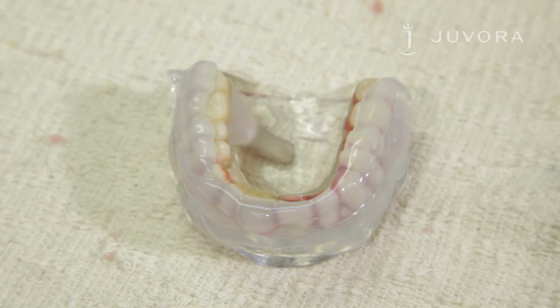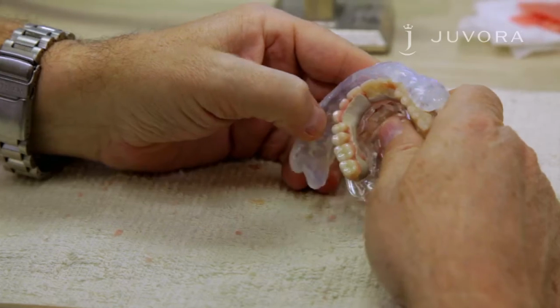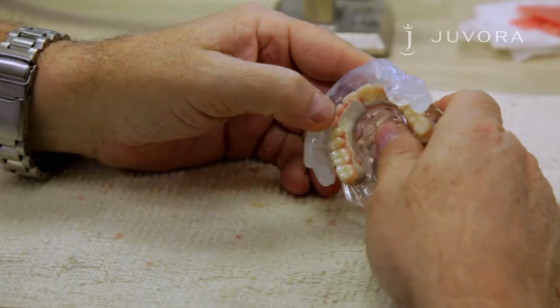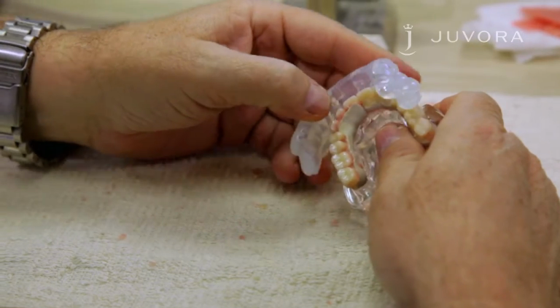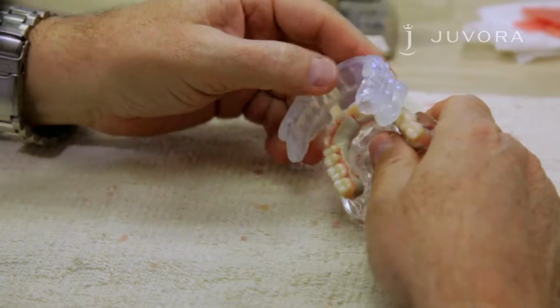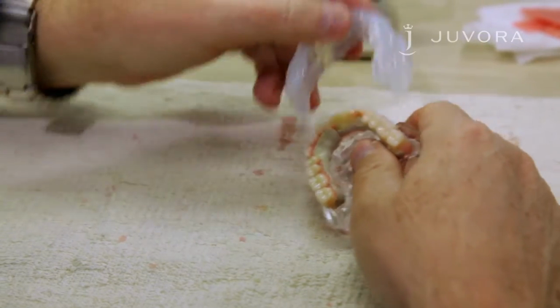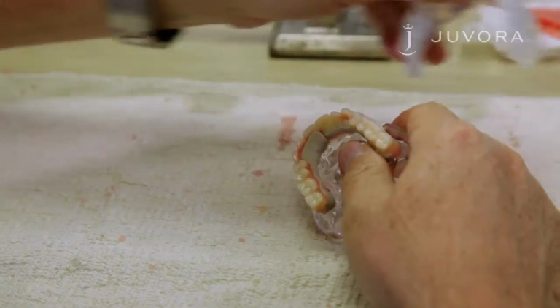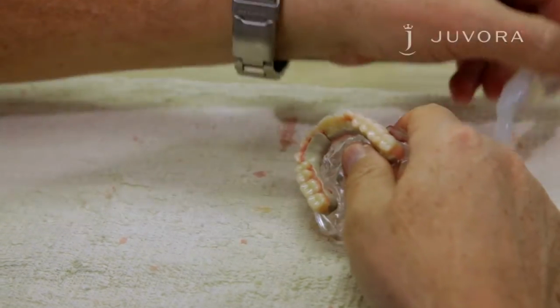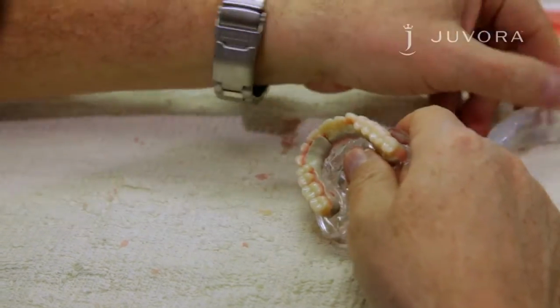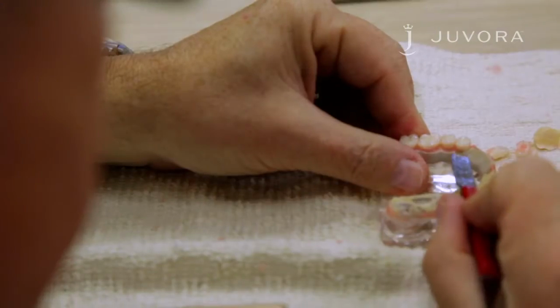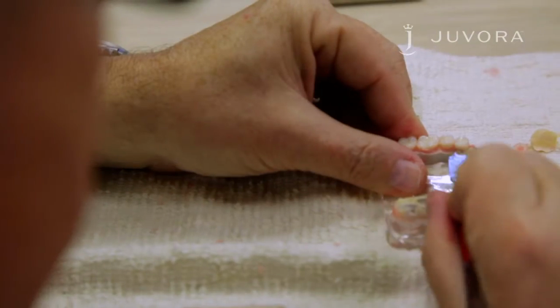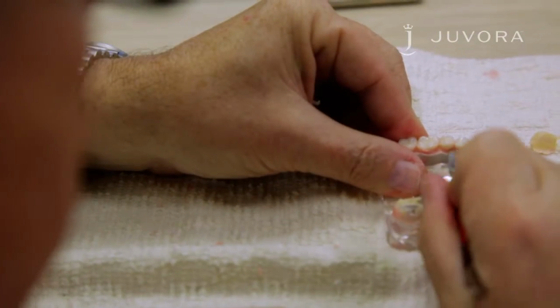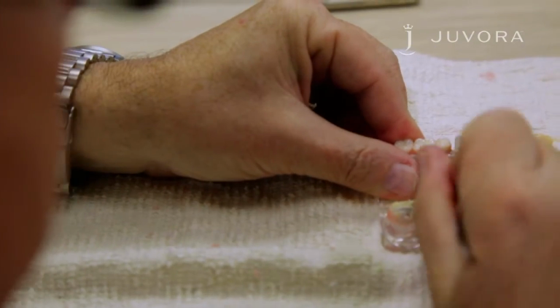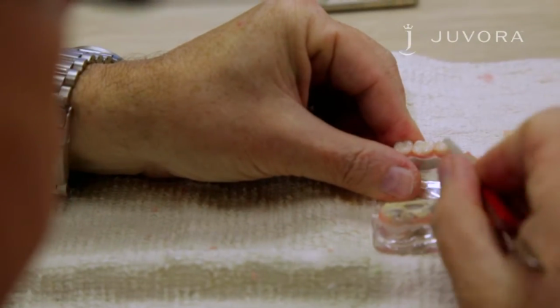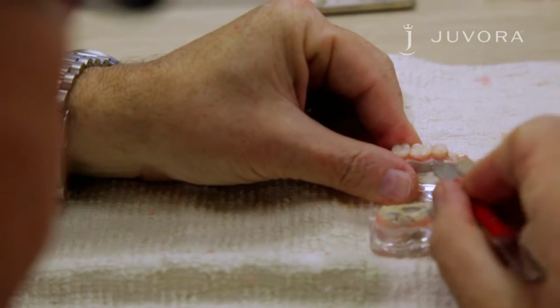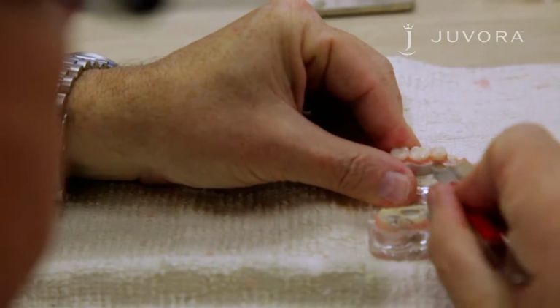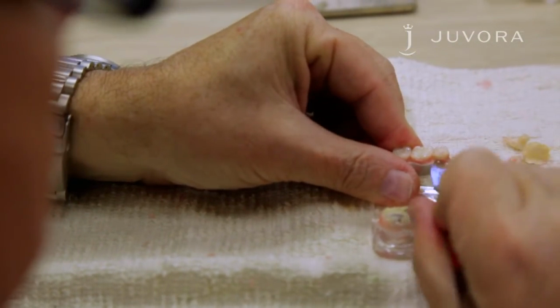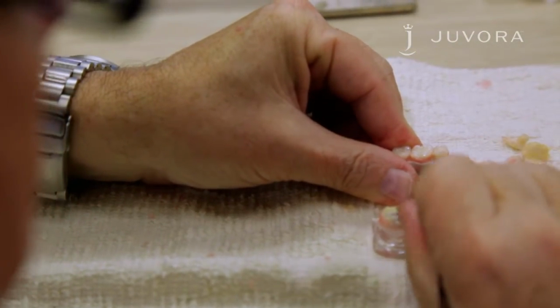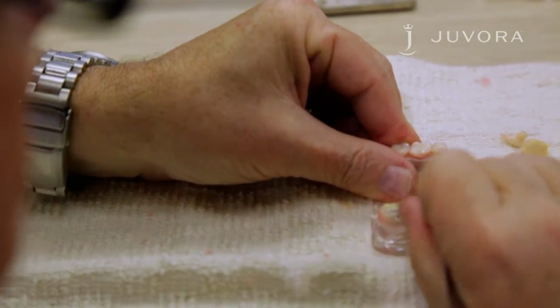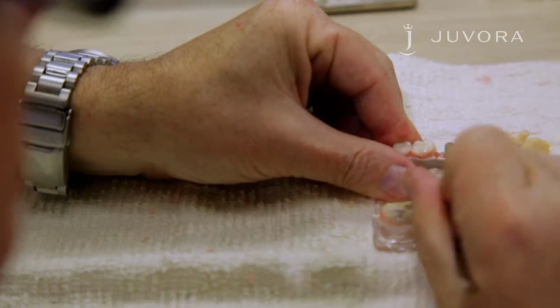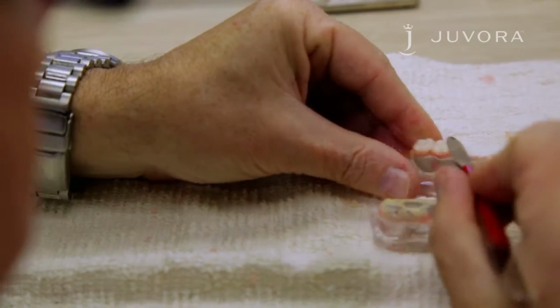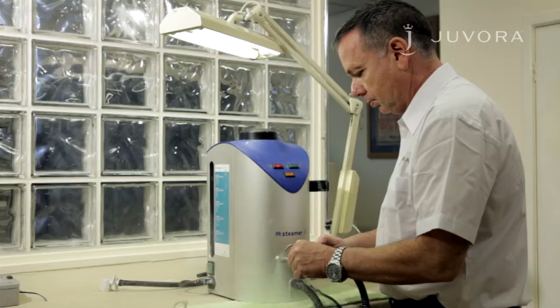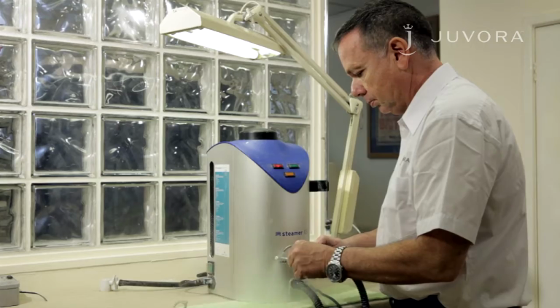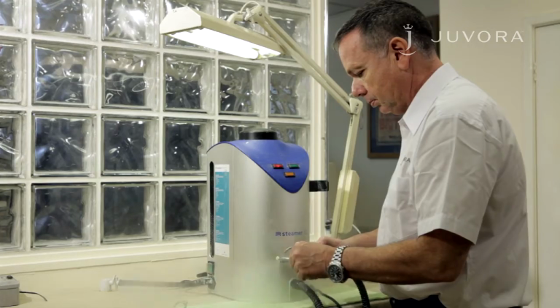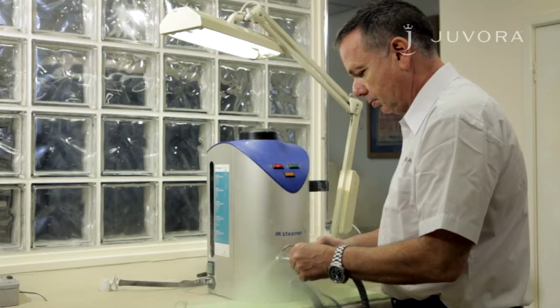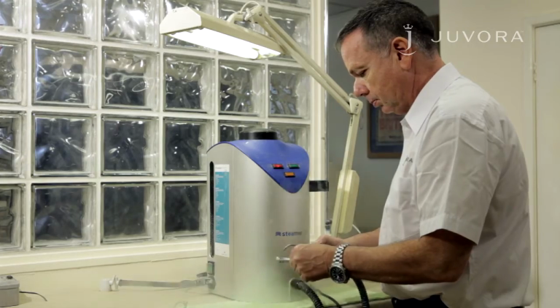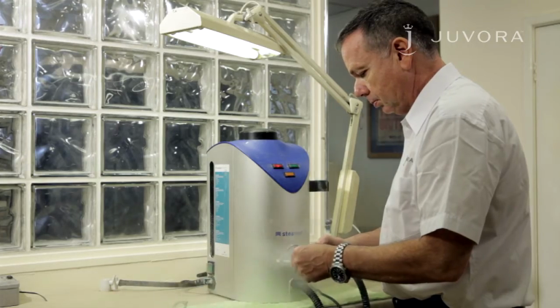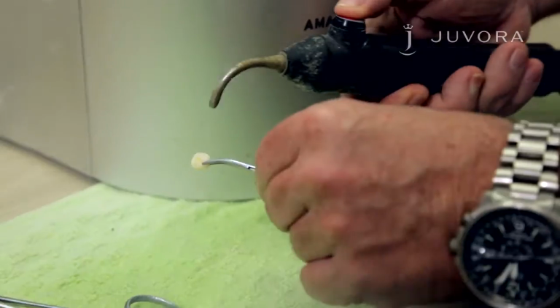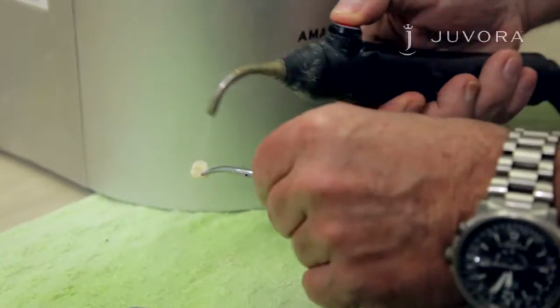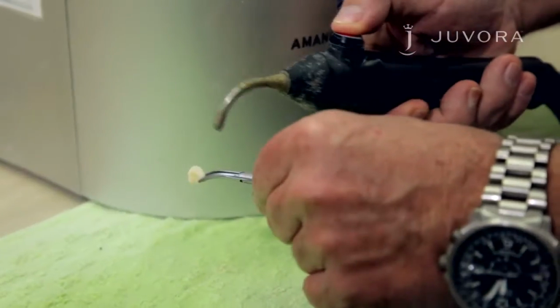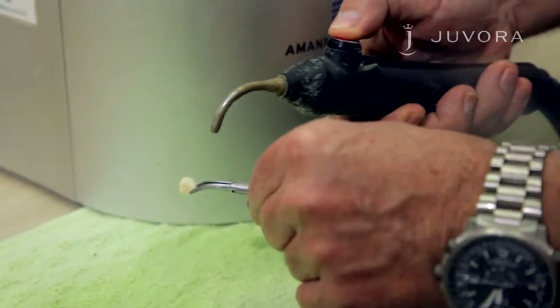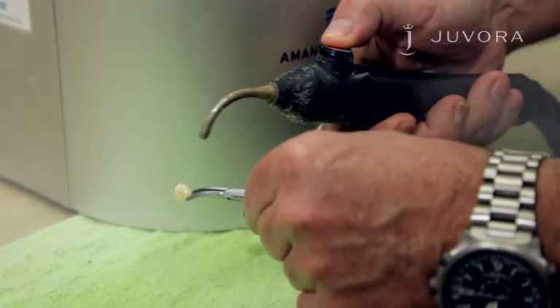Remove the teeth from the framework. After you've removed the teeth from the framework, clean them with a steamer to remove any wax.